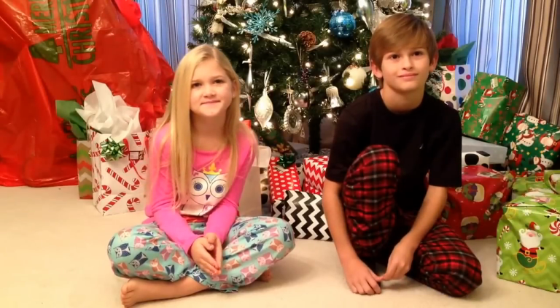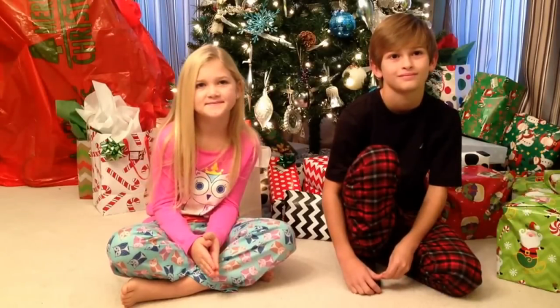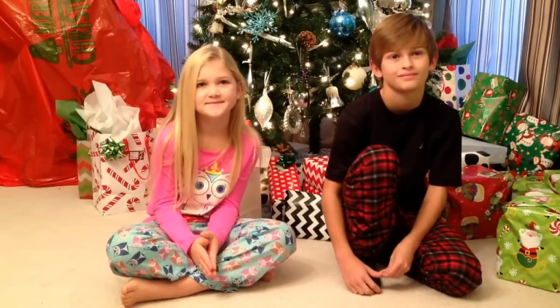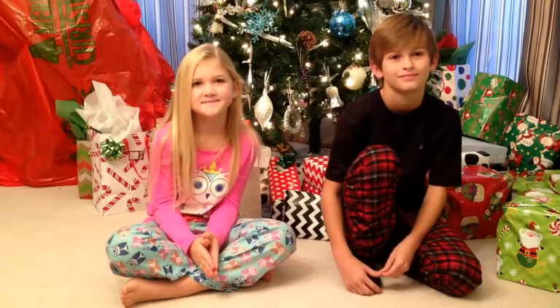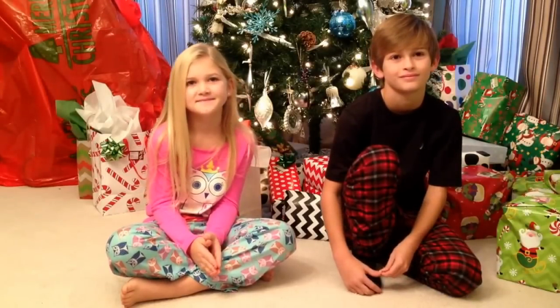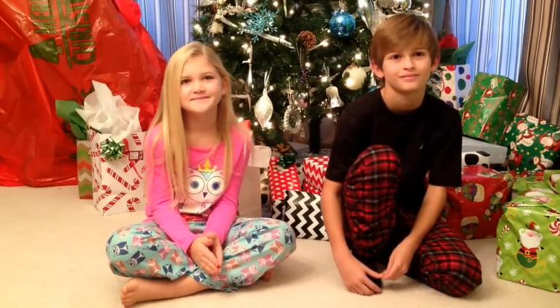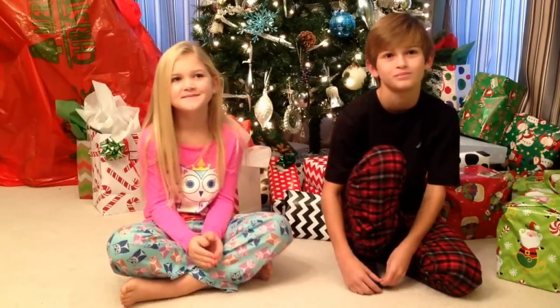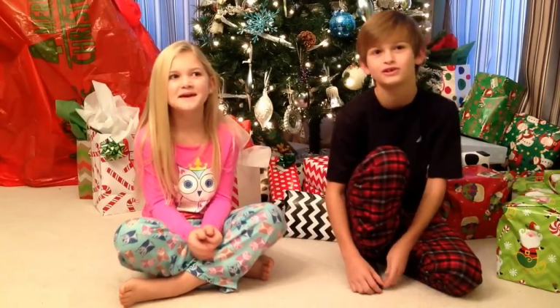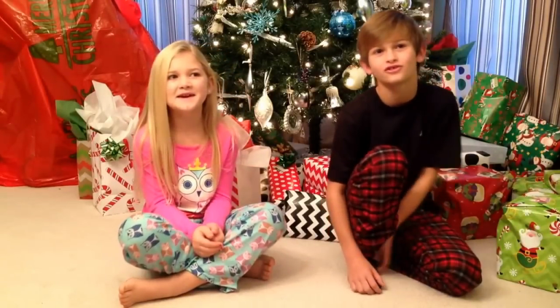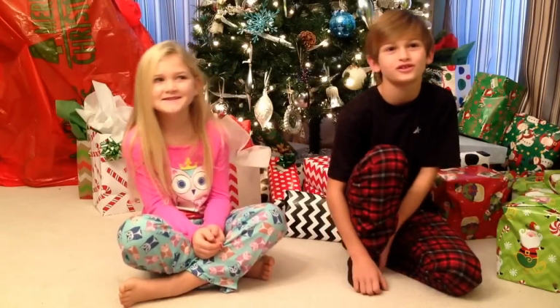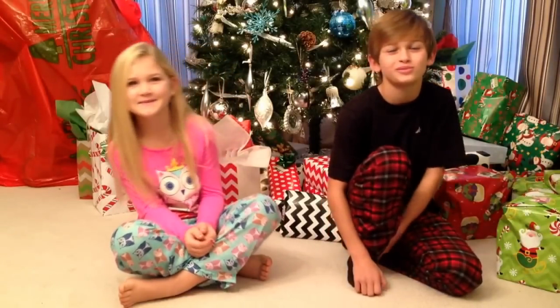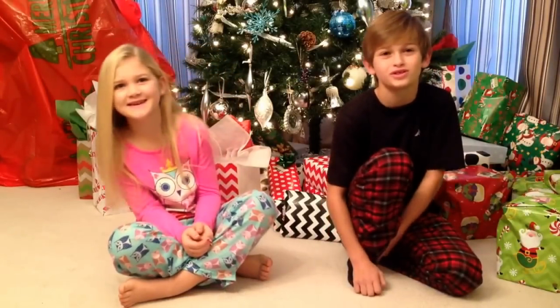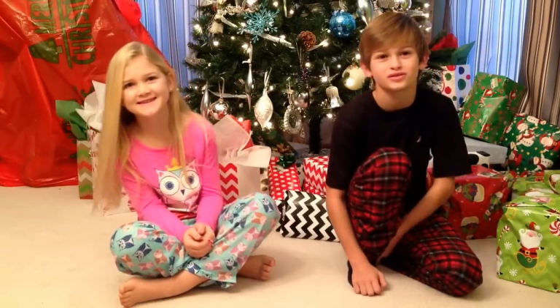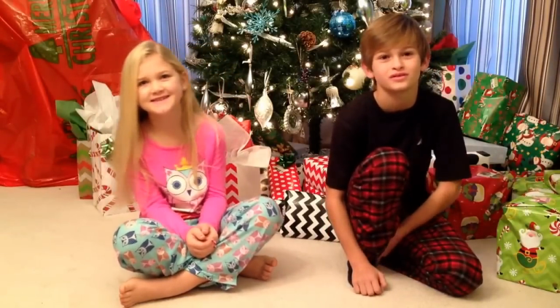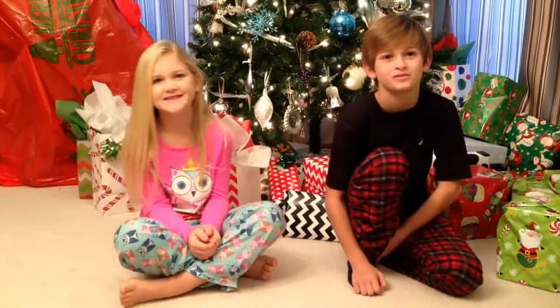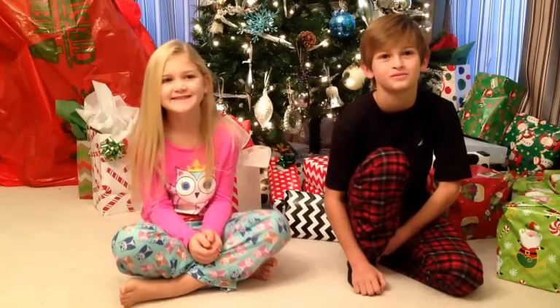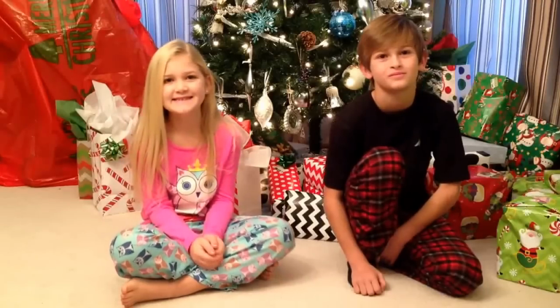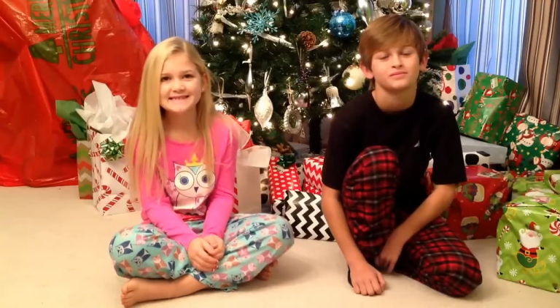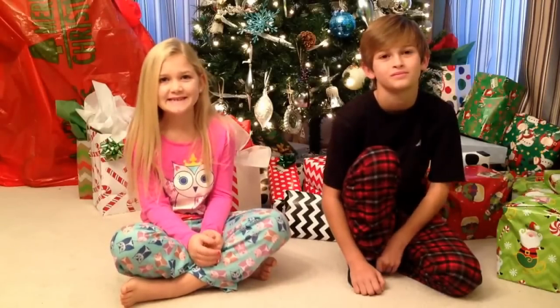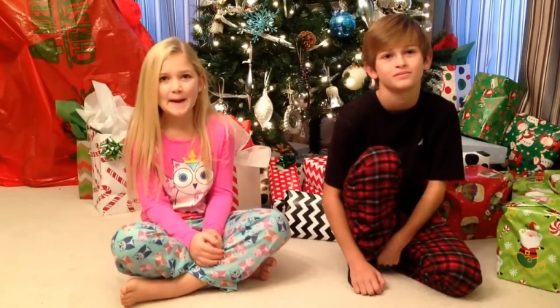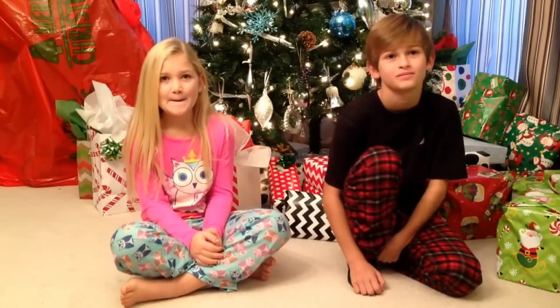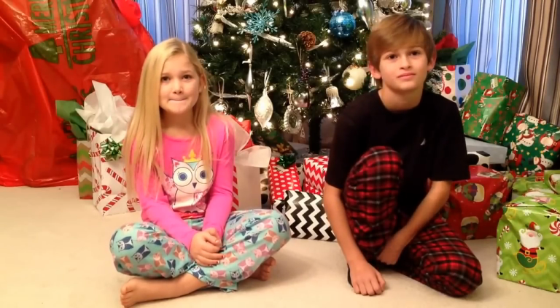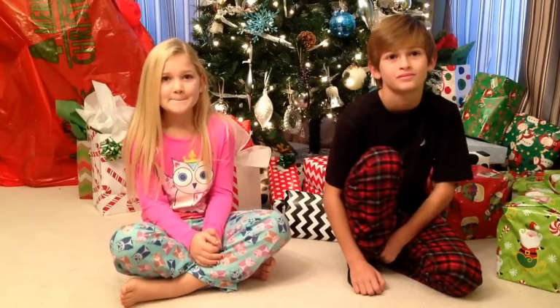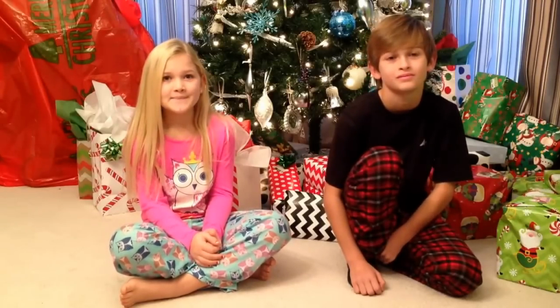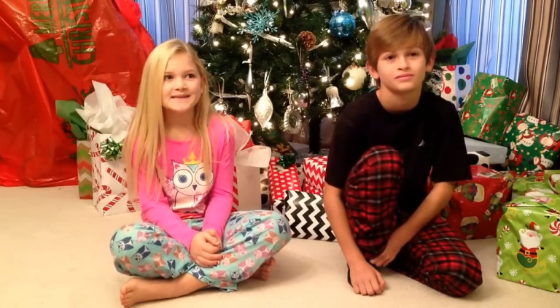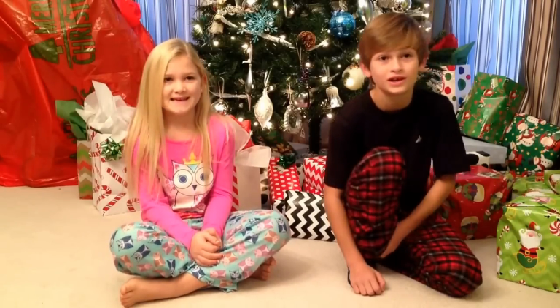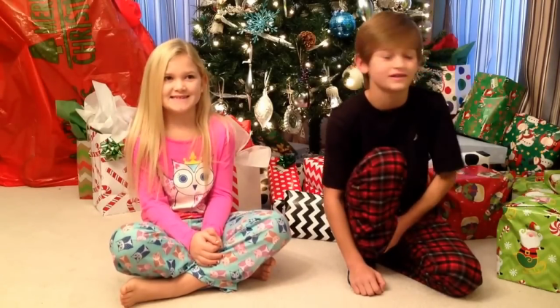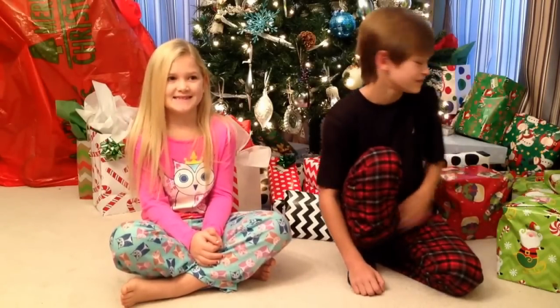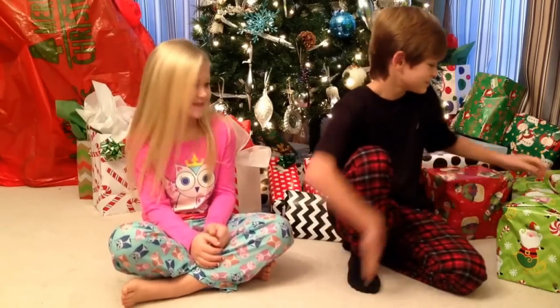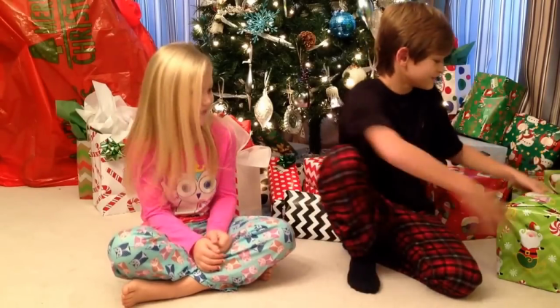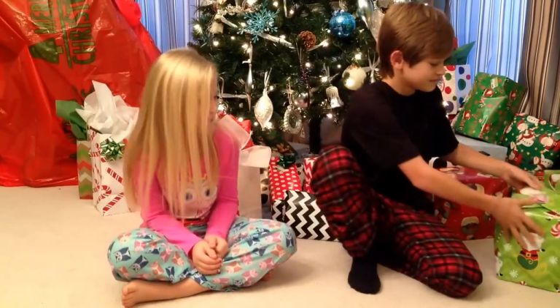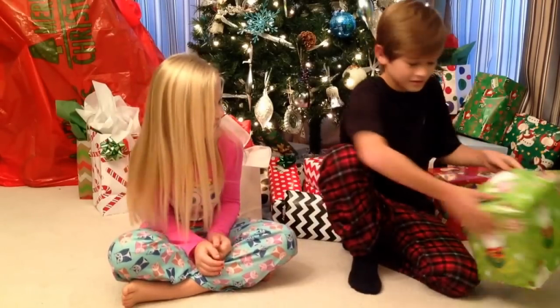All right, Merry Christmas. Merry Christmas. You guys want to start opening? Yeah. All right, go for it.